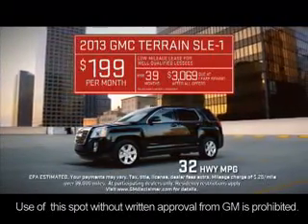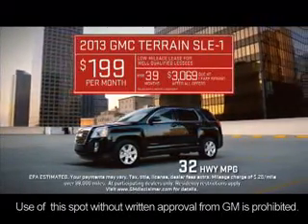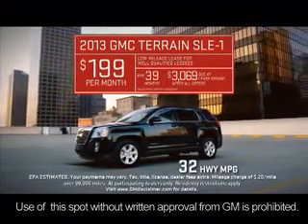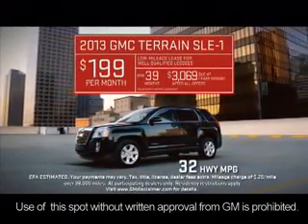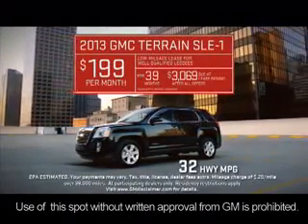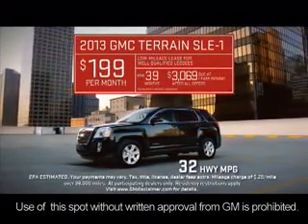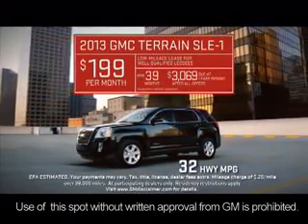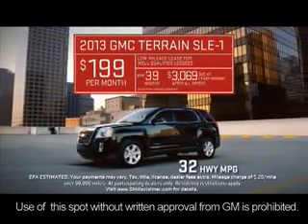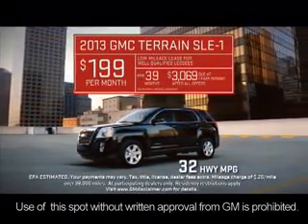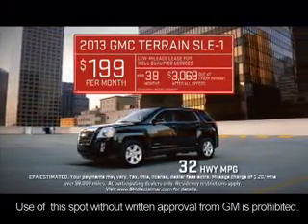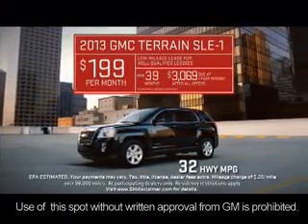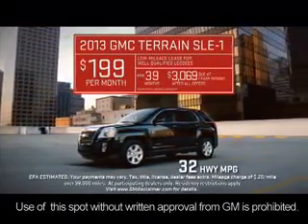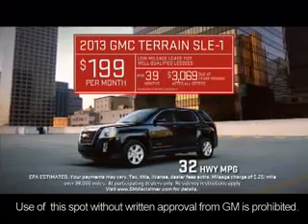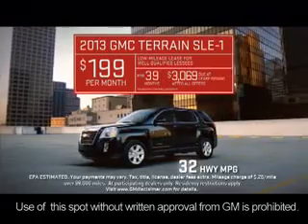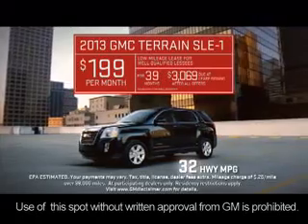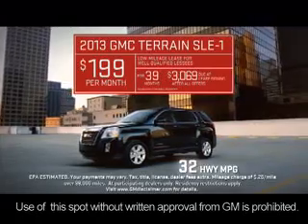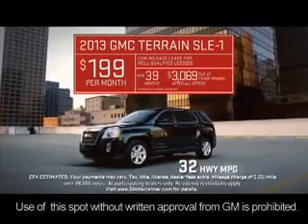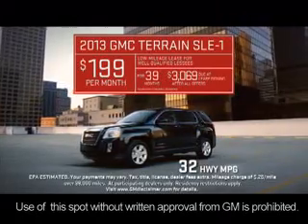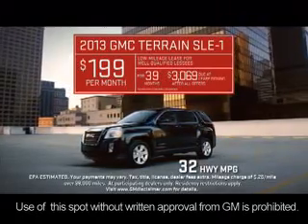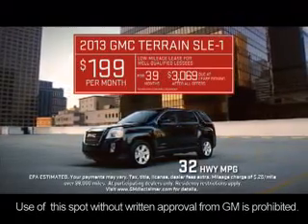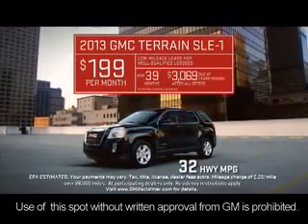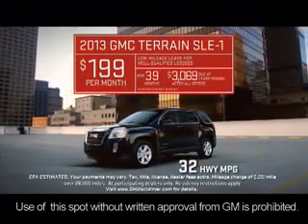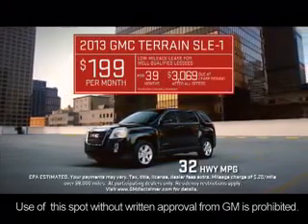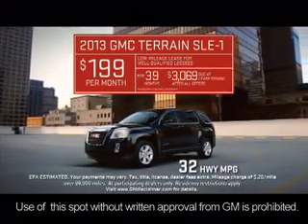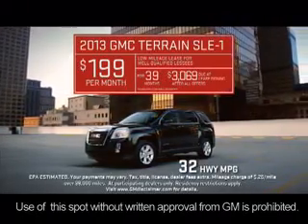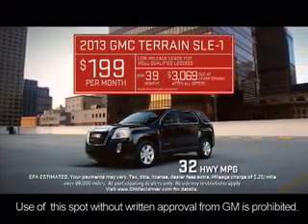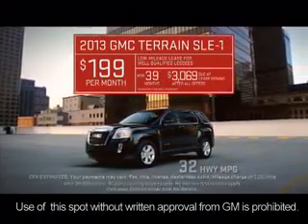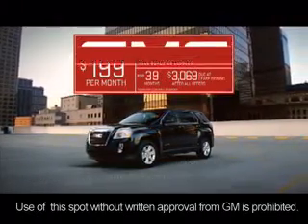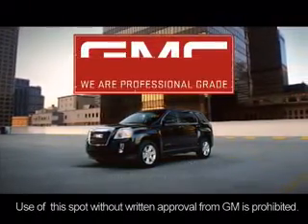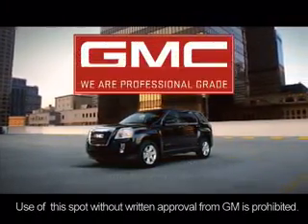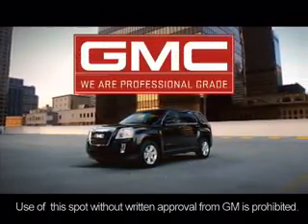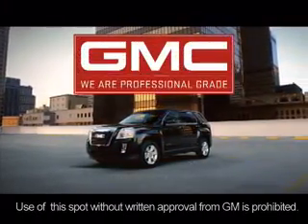Lease this 2013 Terrain with an EPA-estimated 32 highway MPG for around $199 per month. The GMC Terrain.